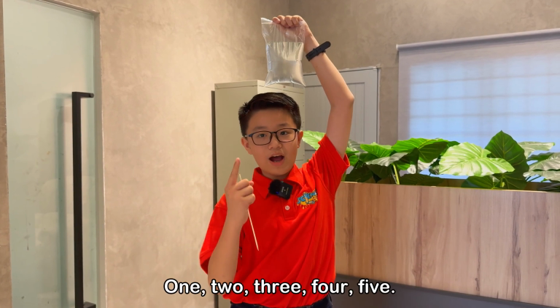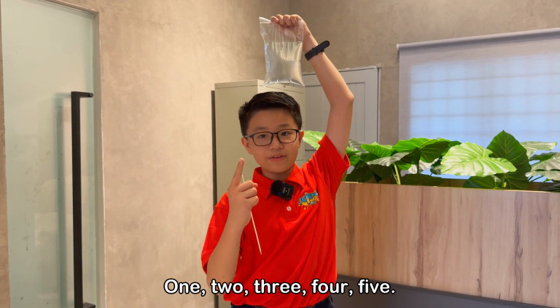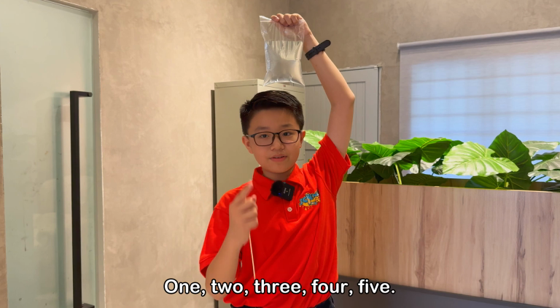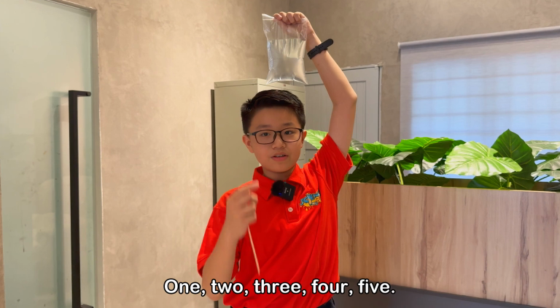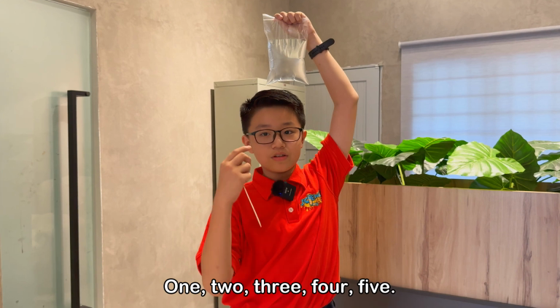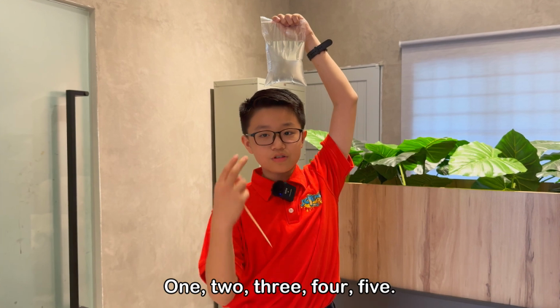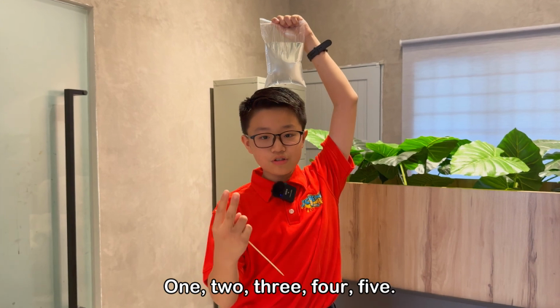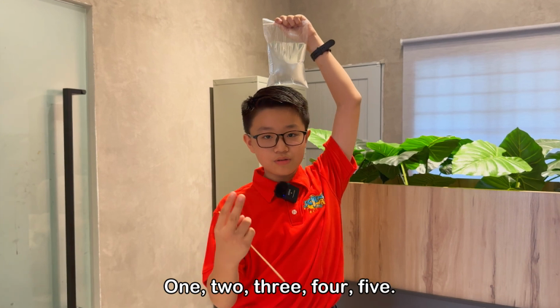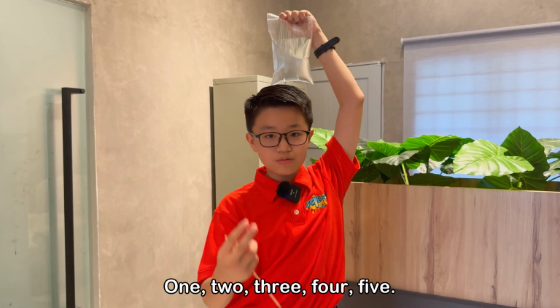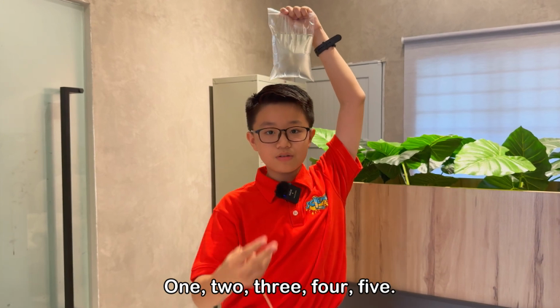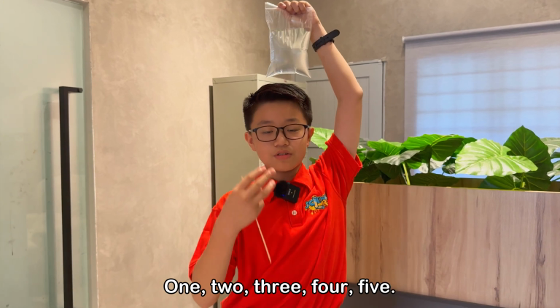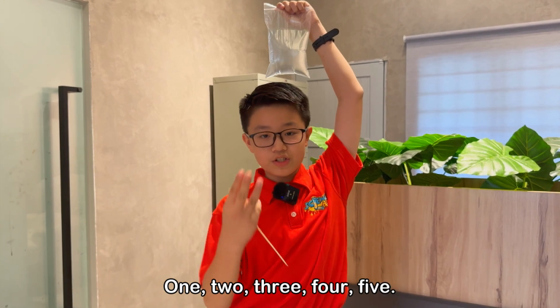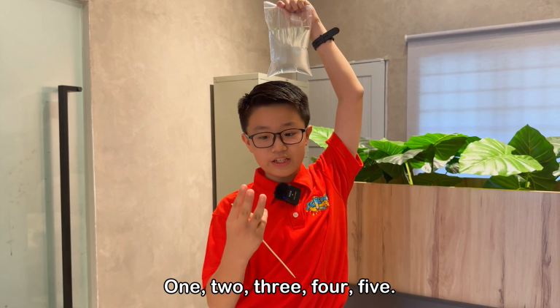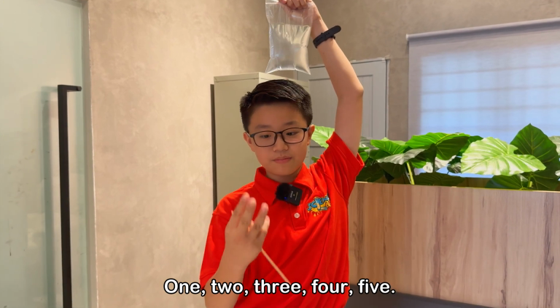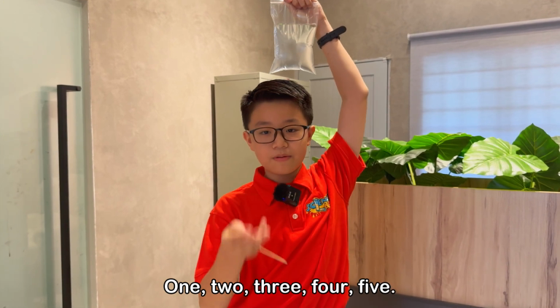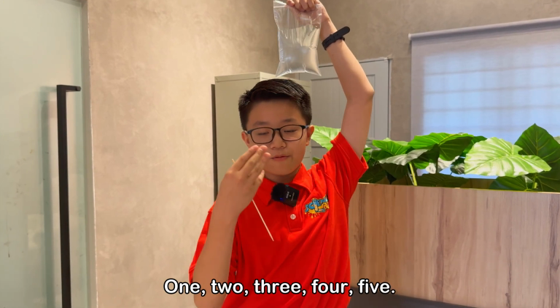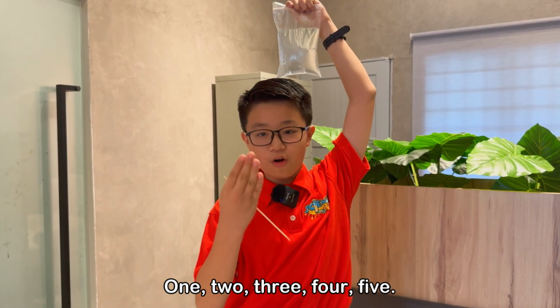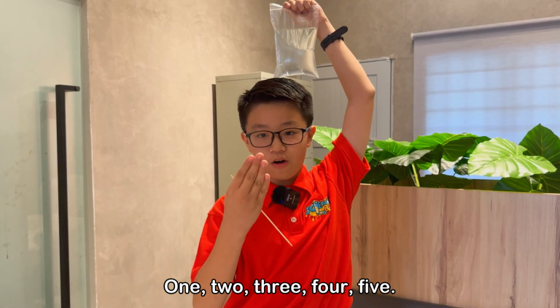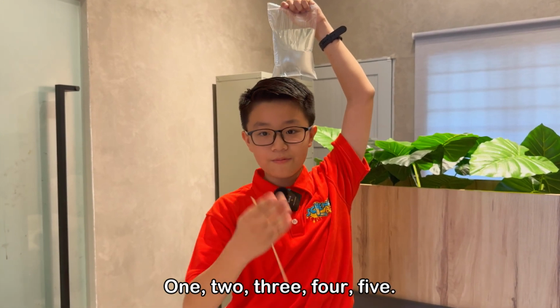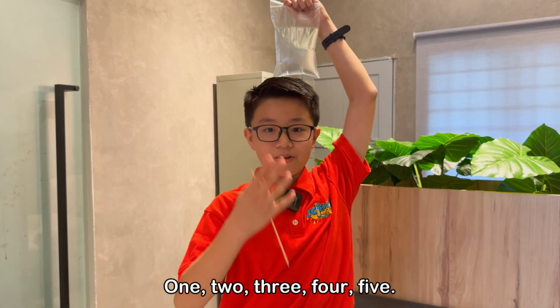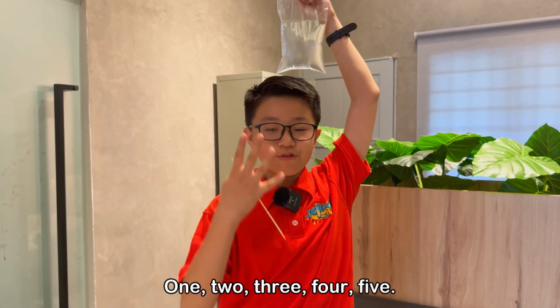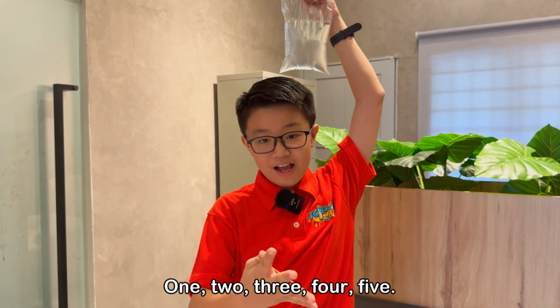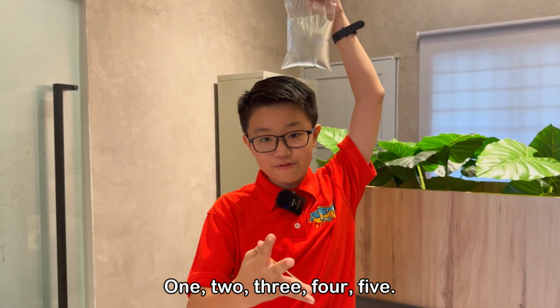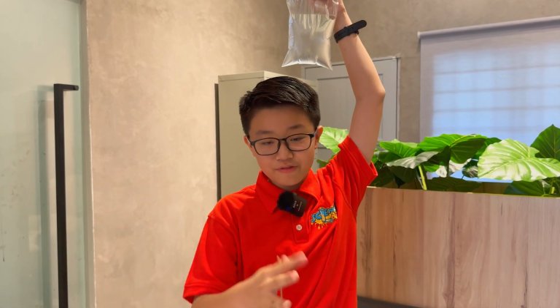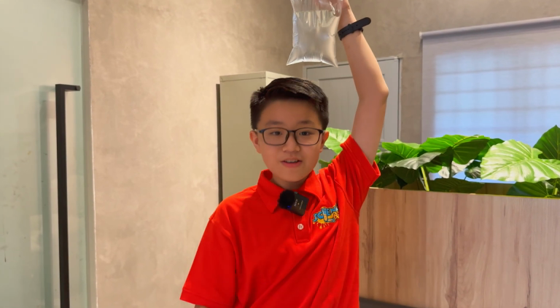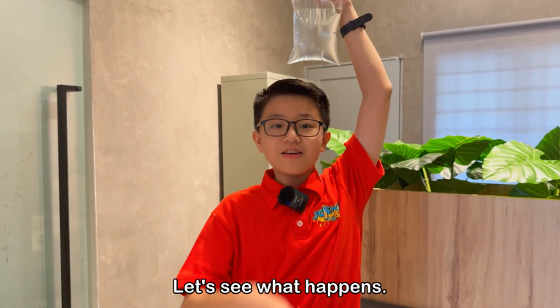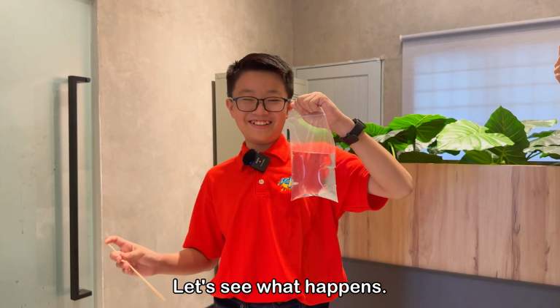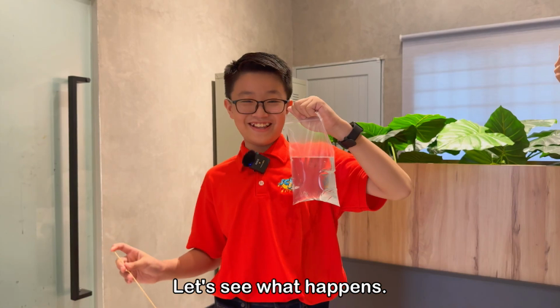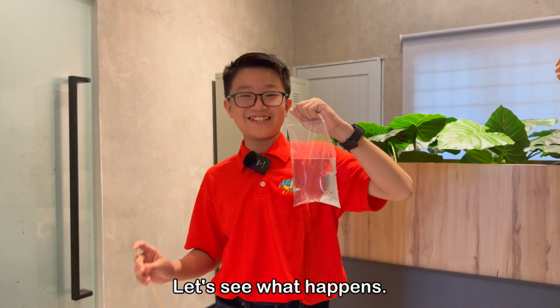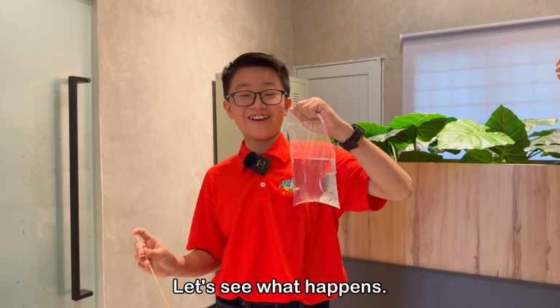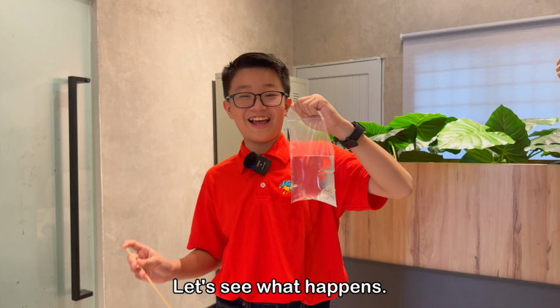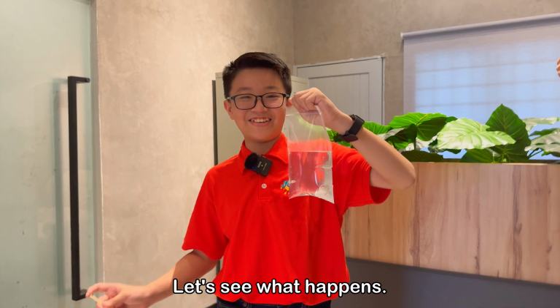One, two, three, four, five. Let's see what happens.